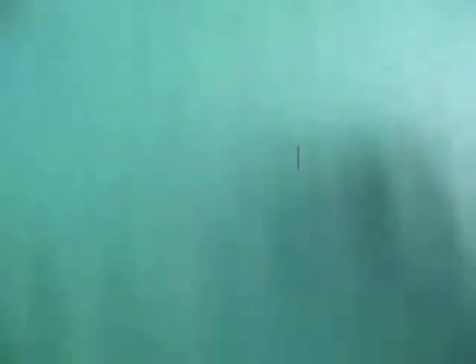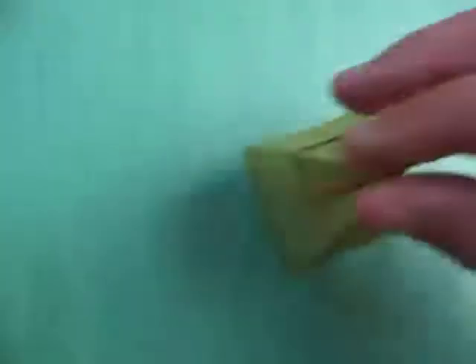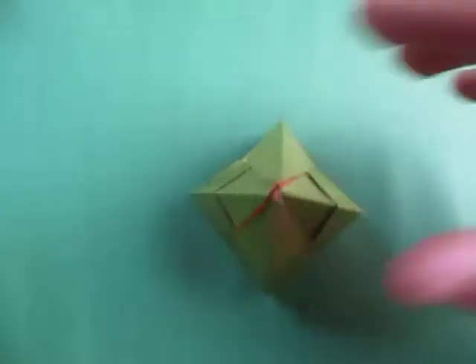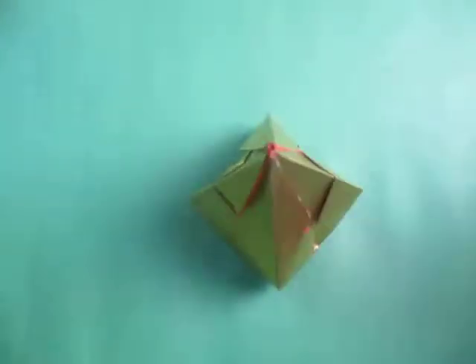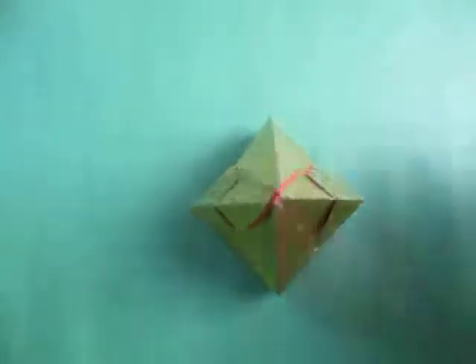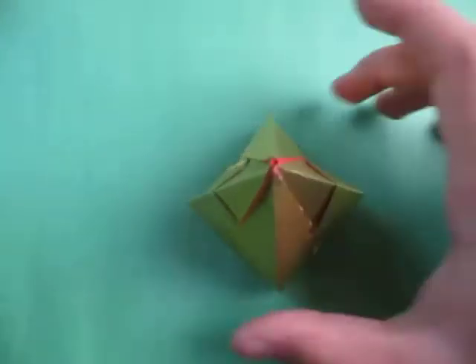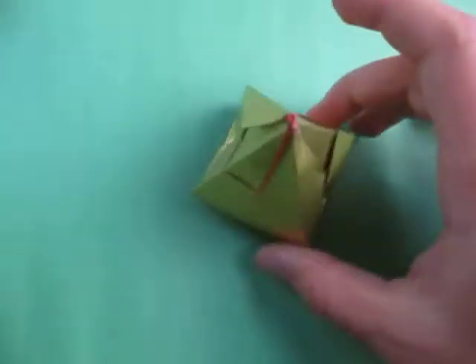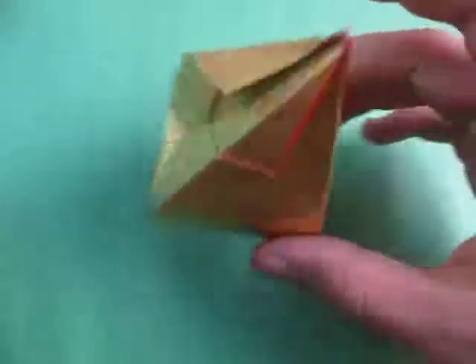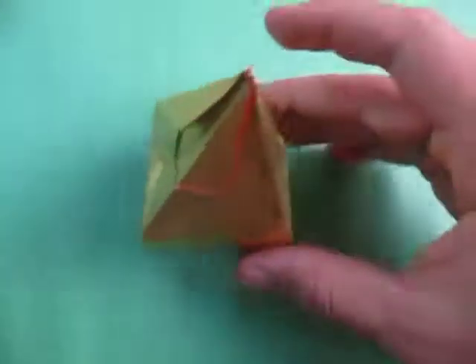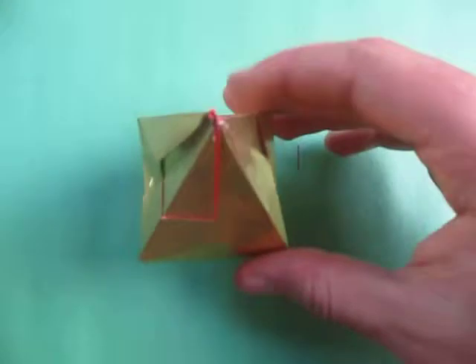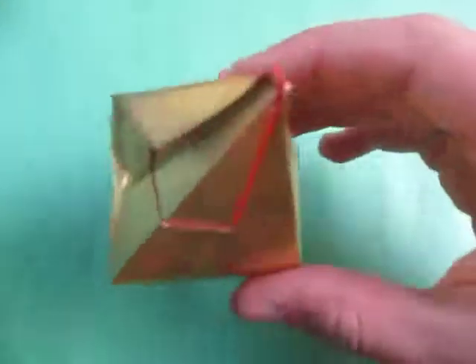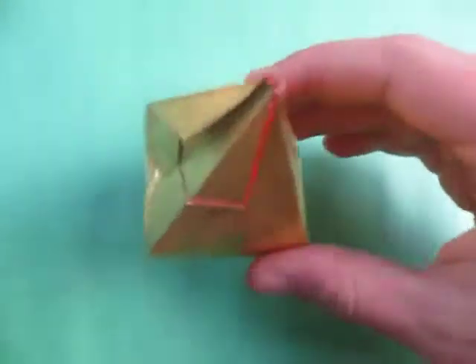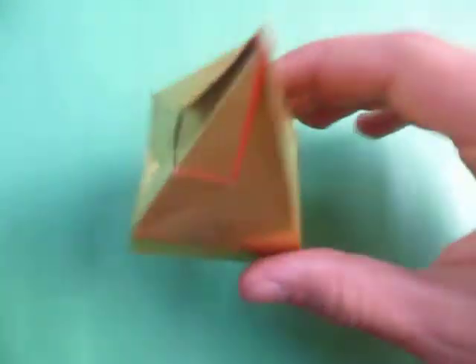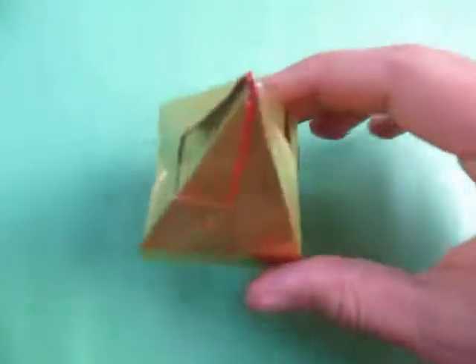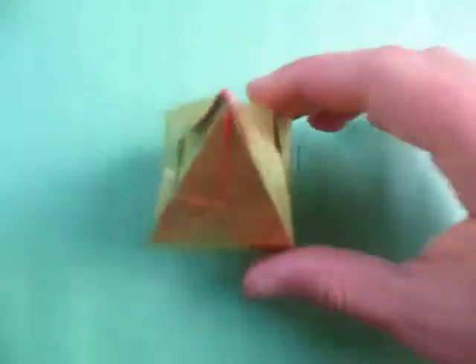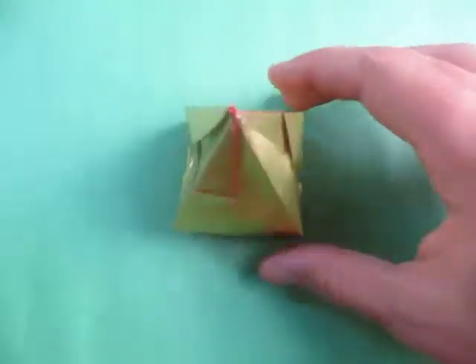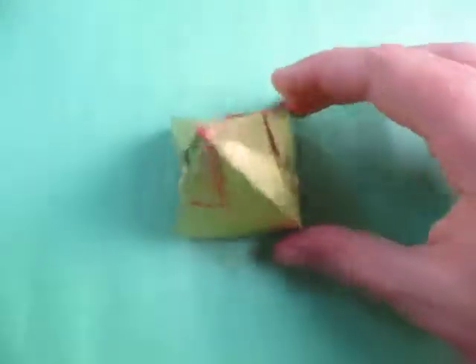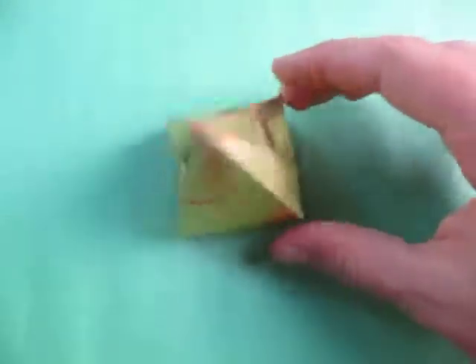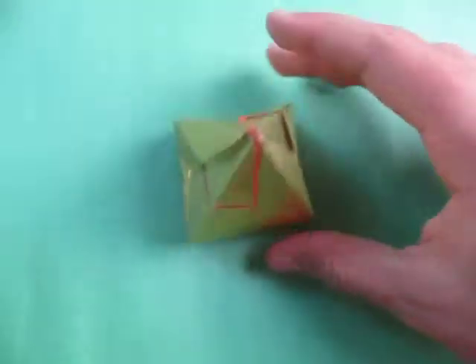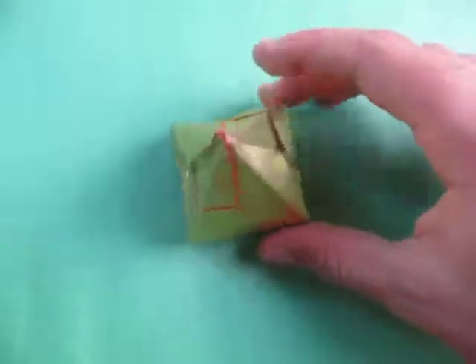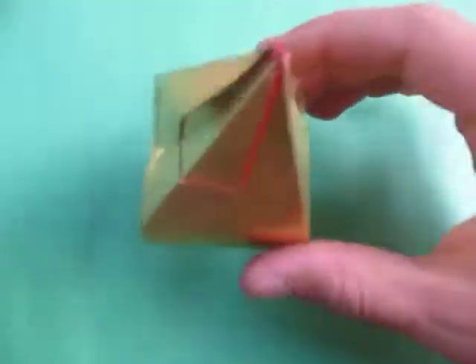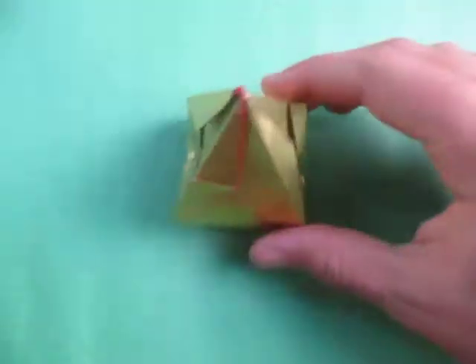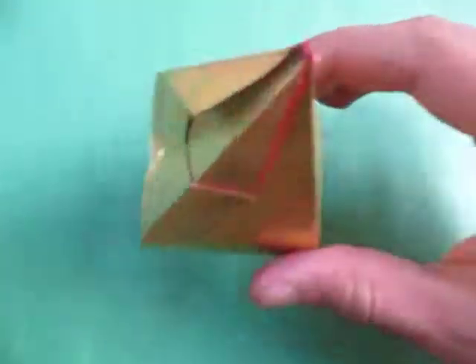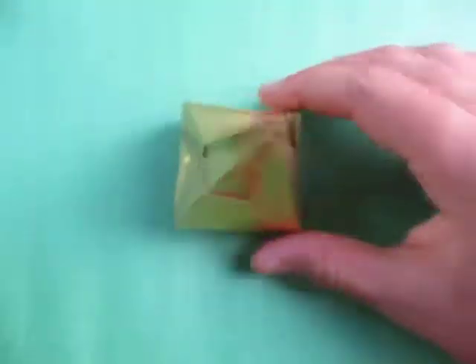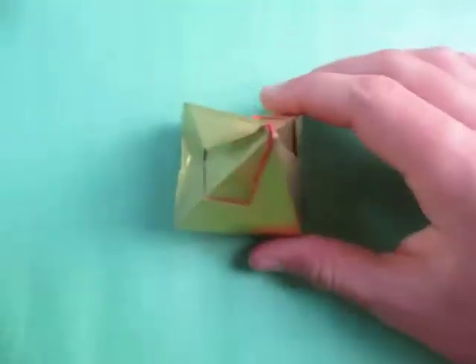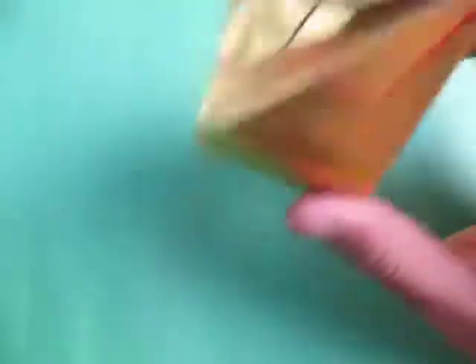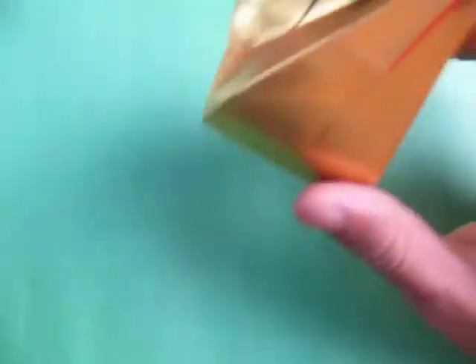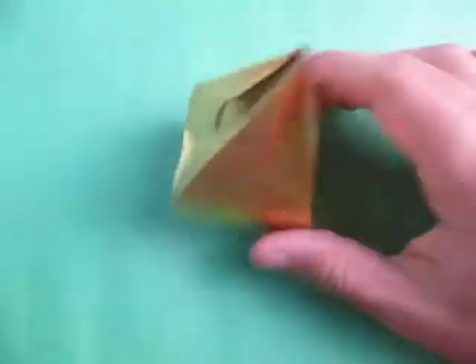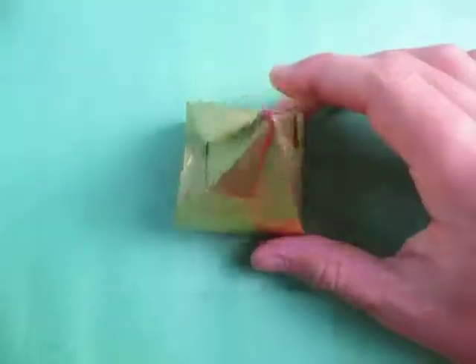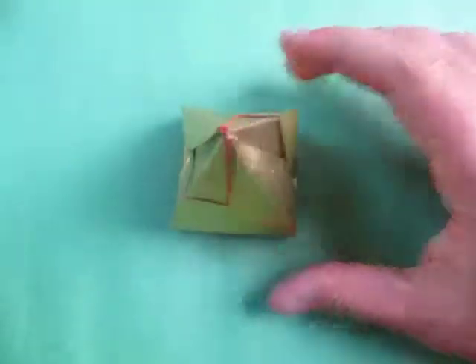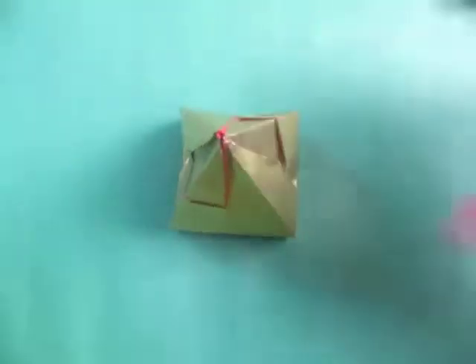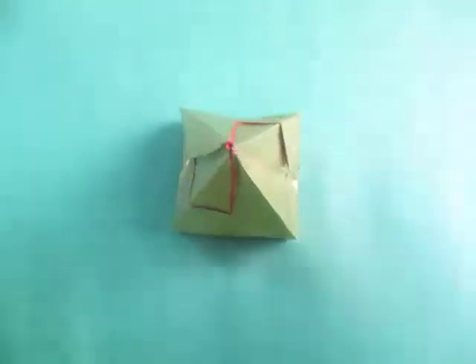So there you have it. I hope you guys were able to fold this. Comment, rate, and subscribe. I'll see you guys later — bye.